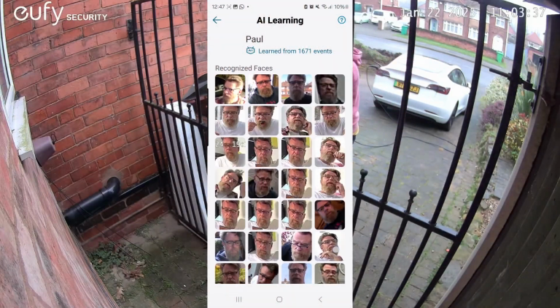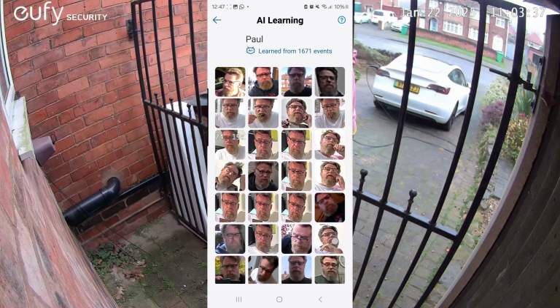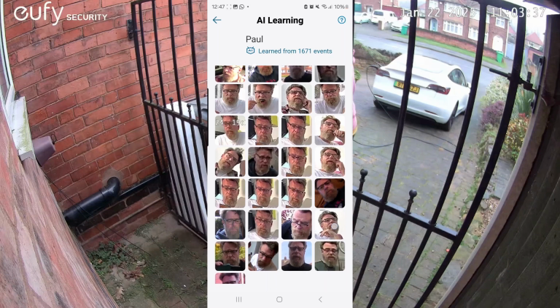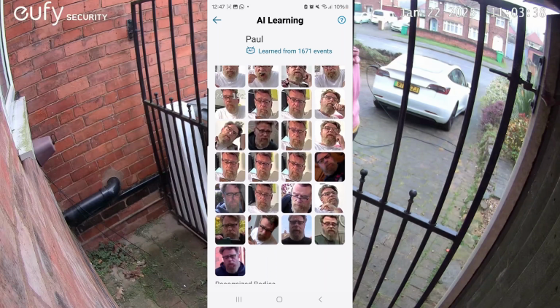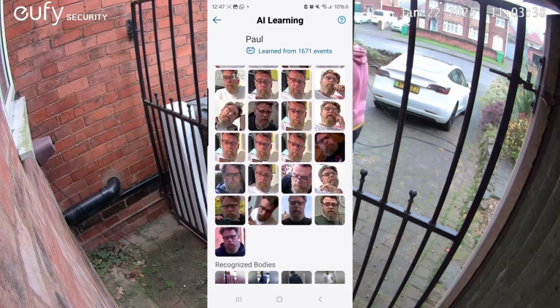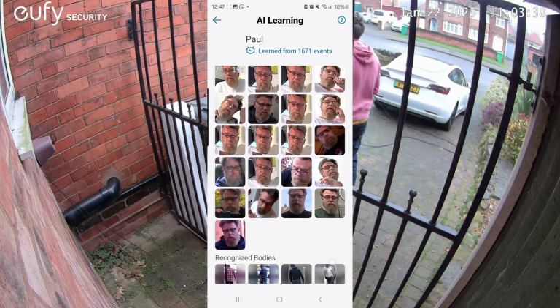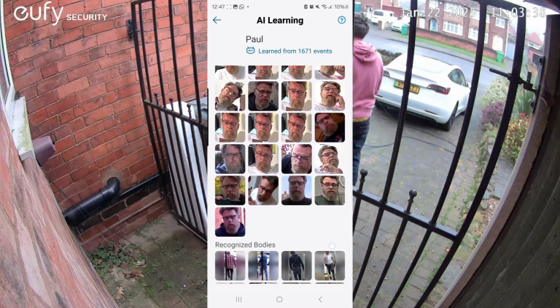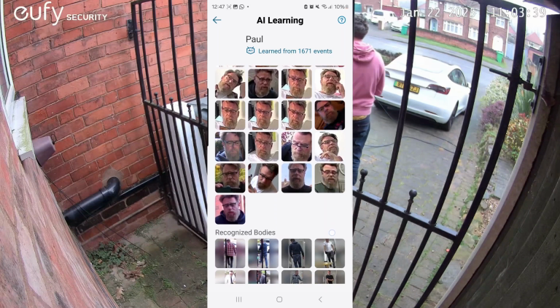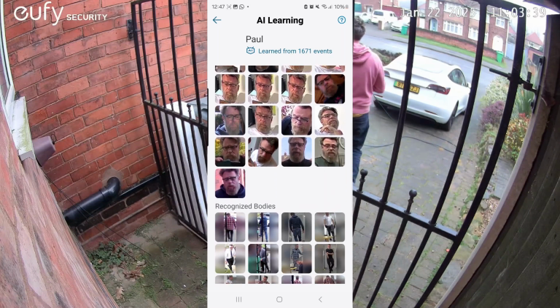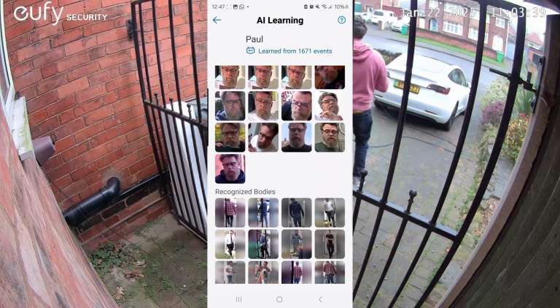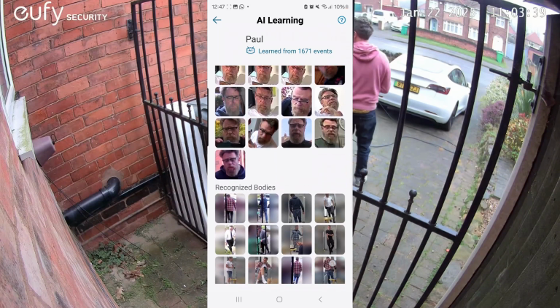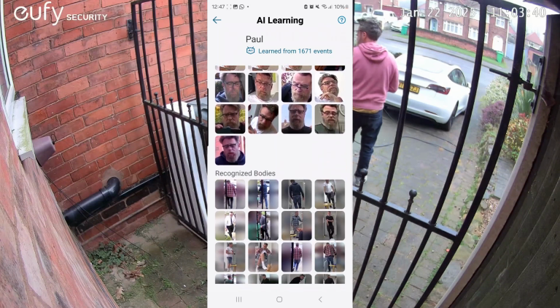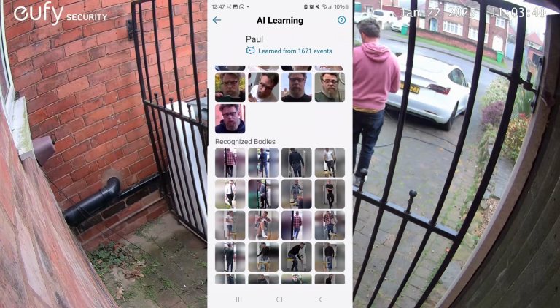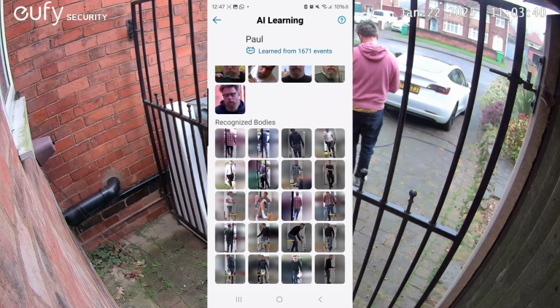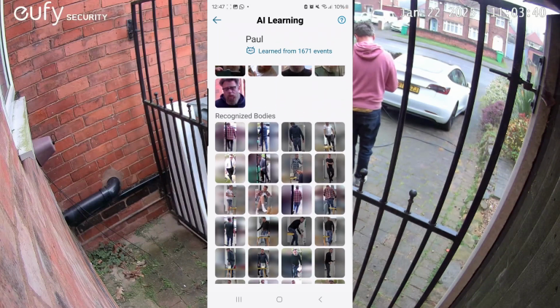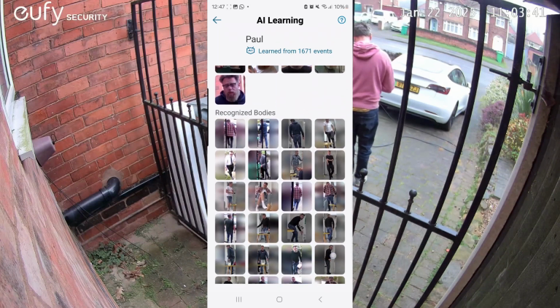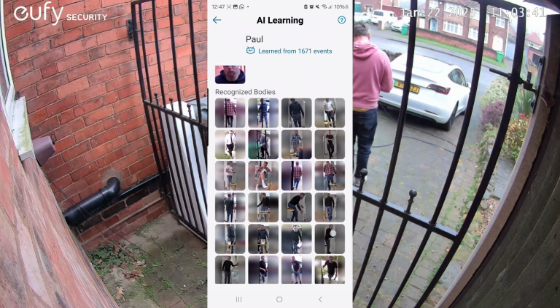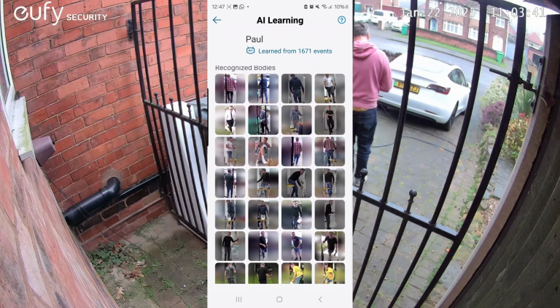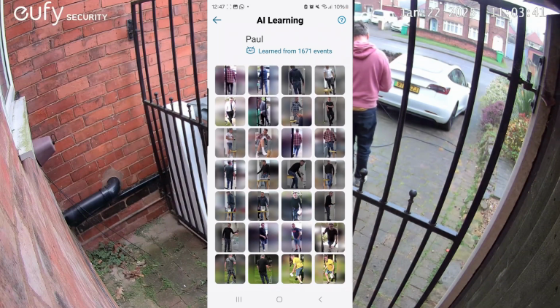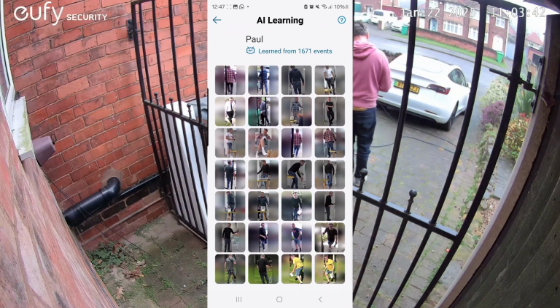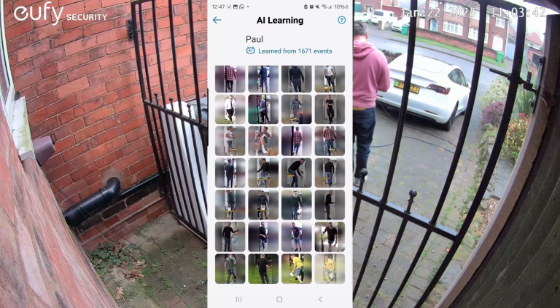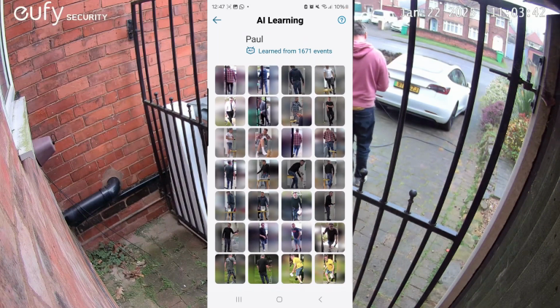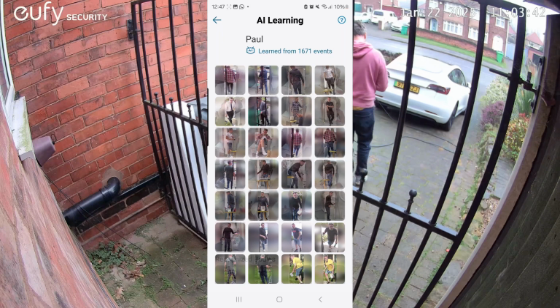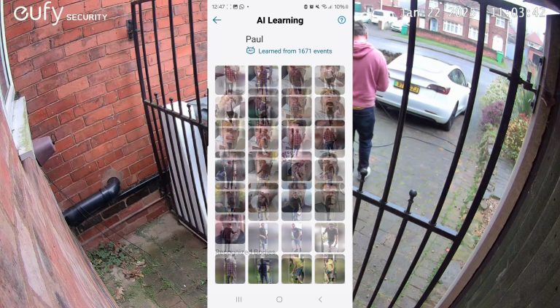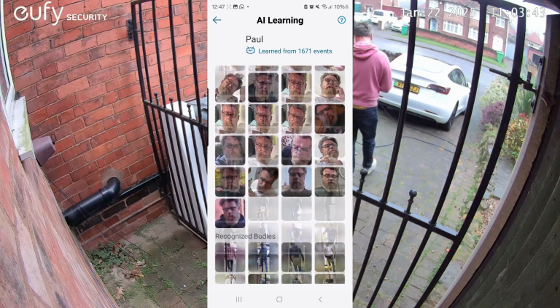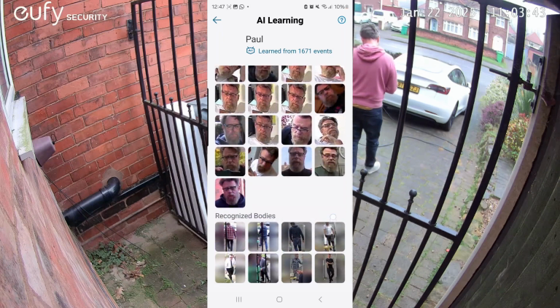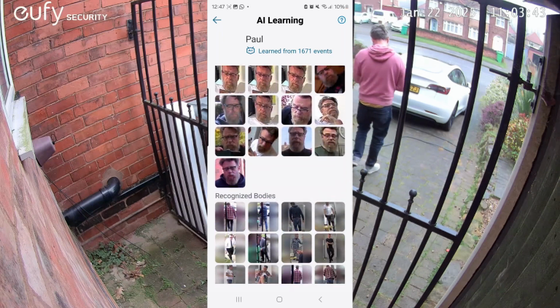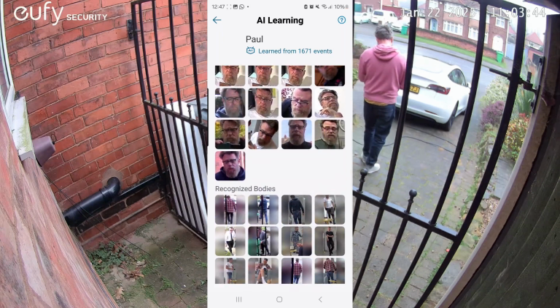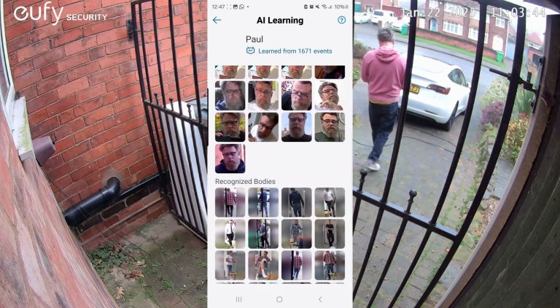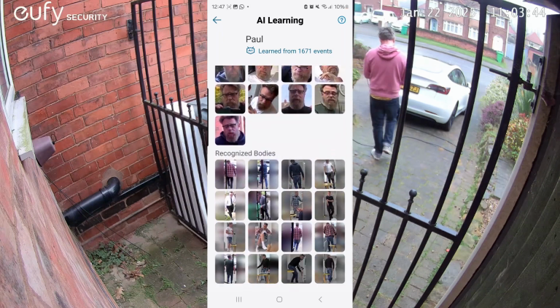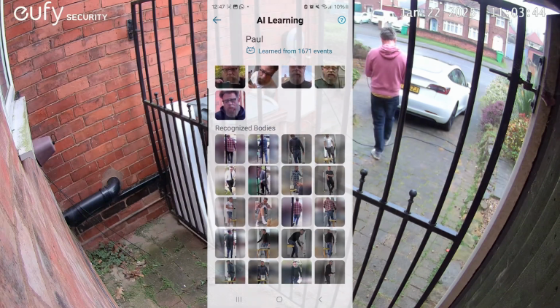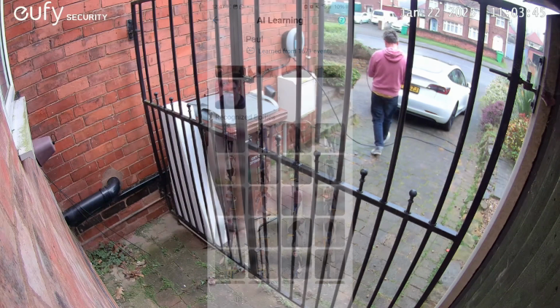Eufy's Bionic Mind AI builds up a profile over time of people it recognises and is very accurate, even being able to identify people from behind.